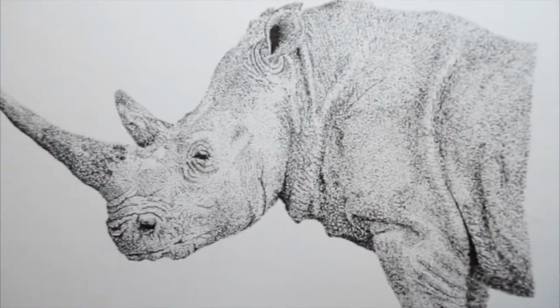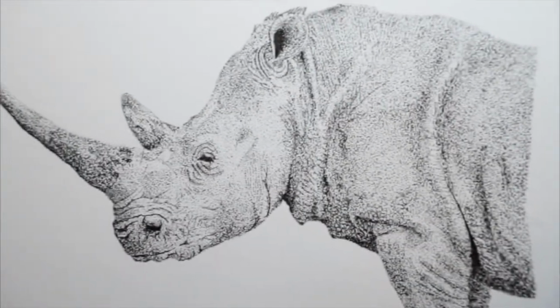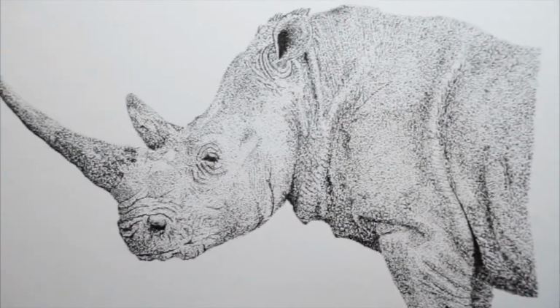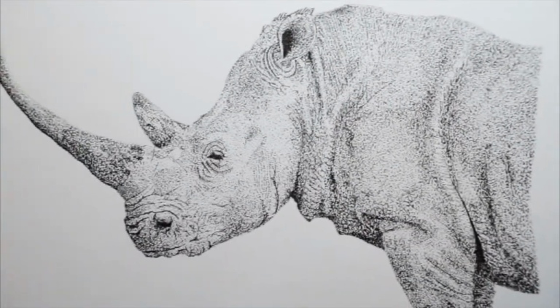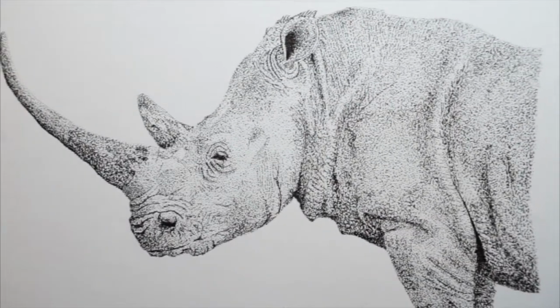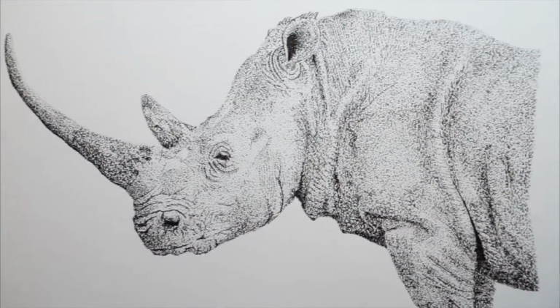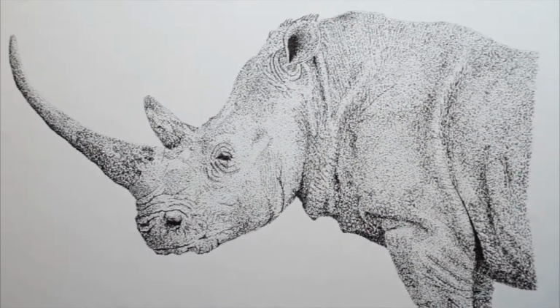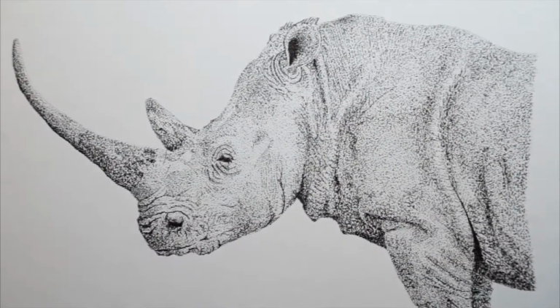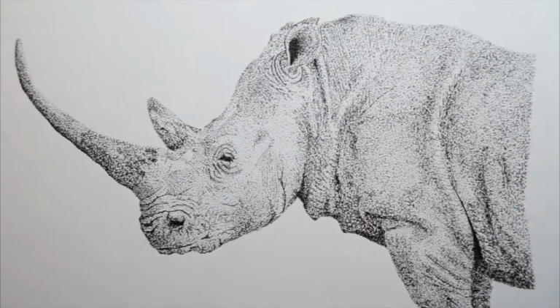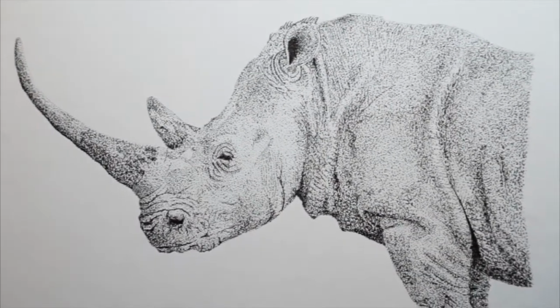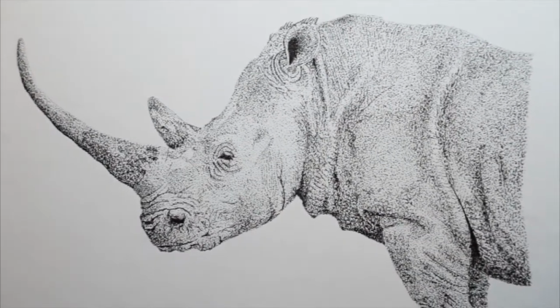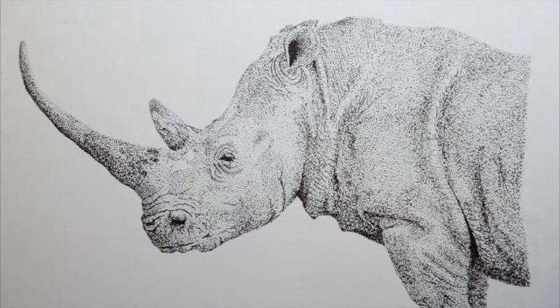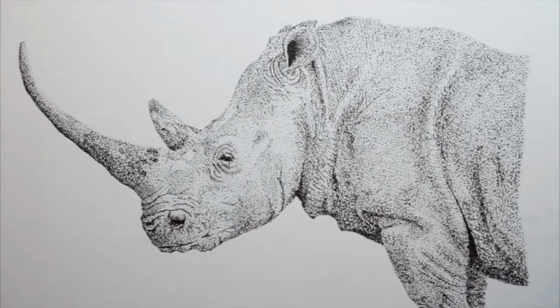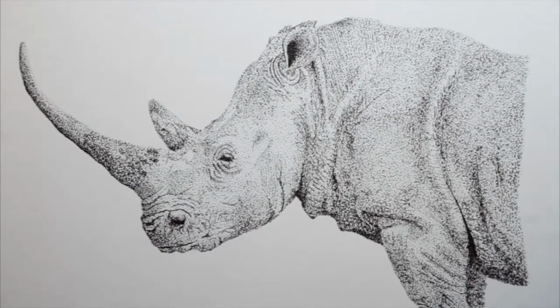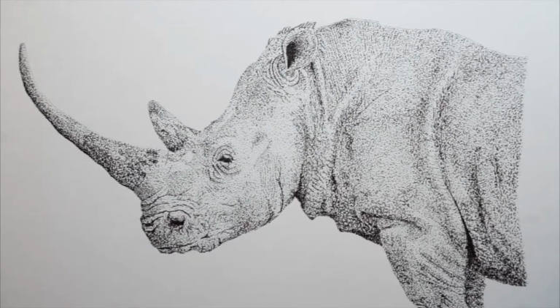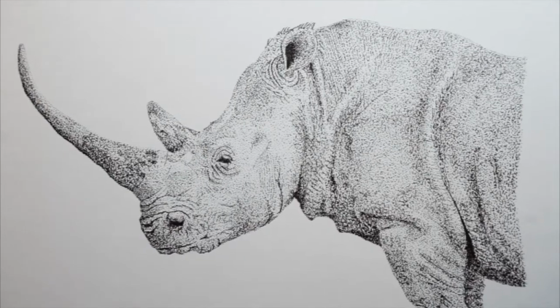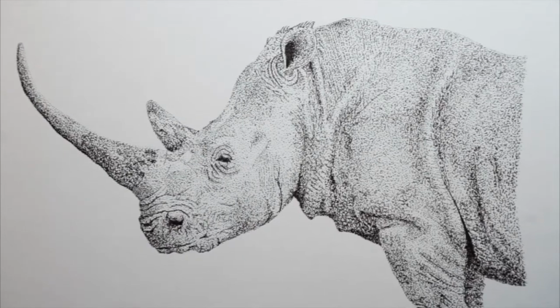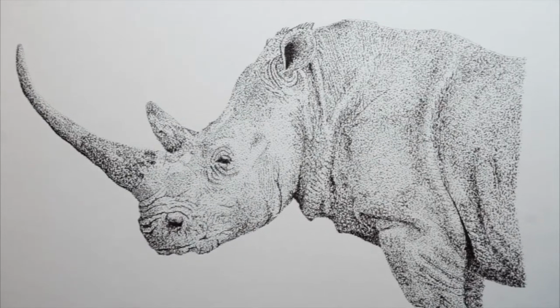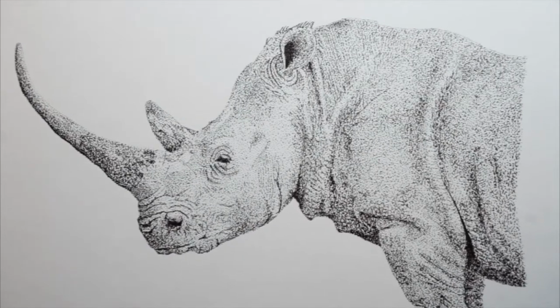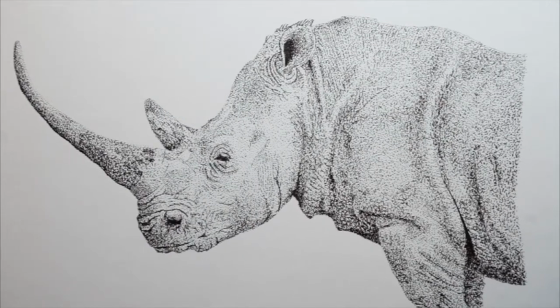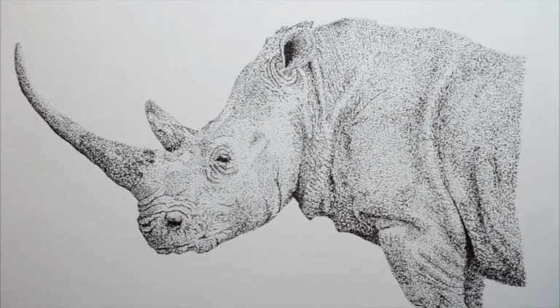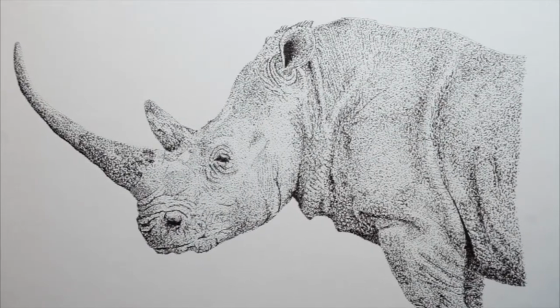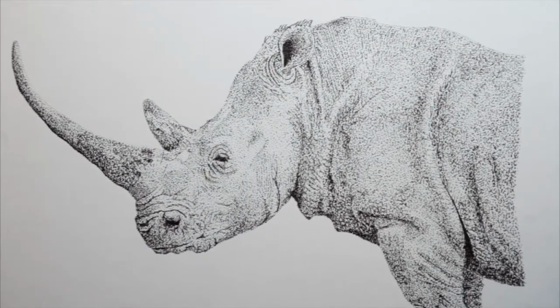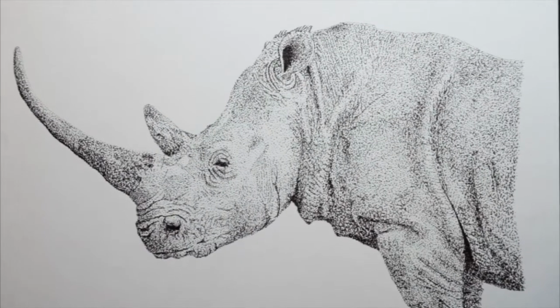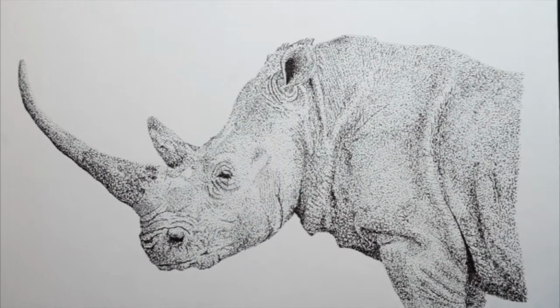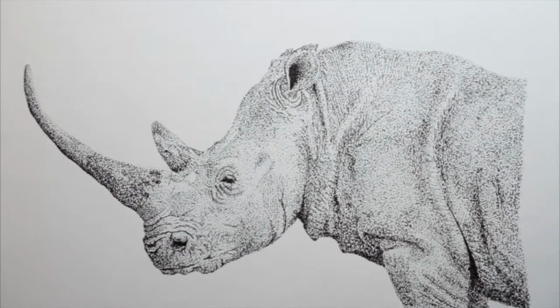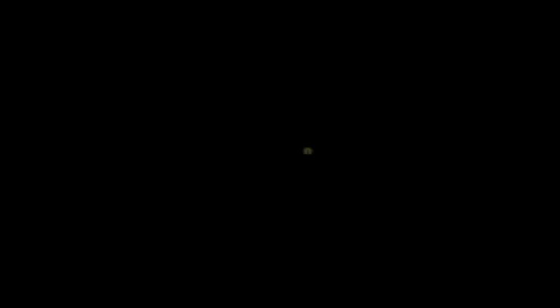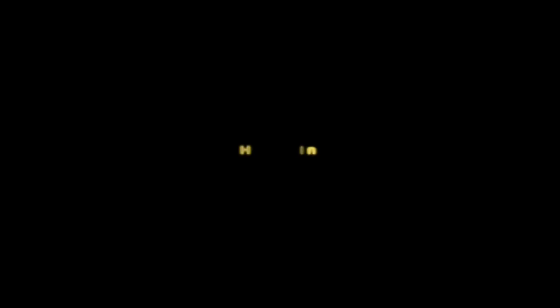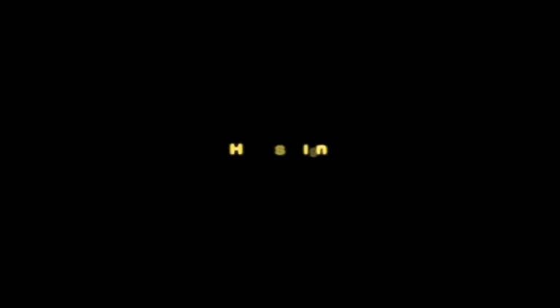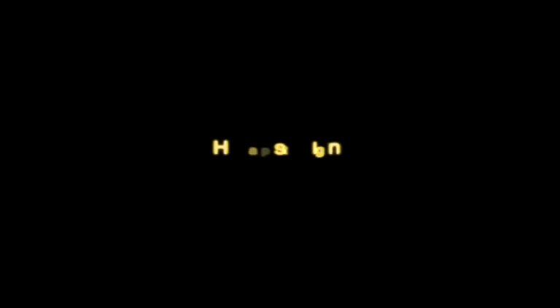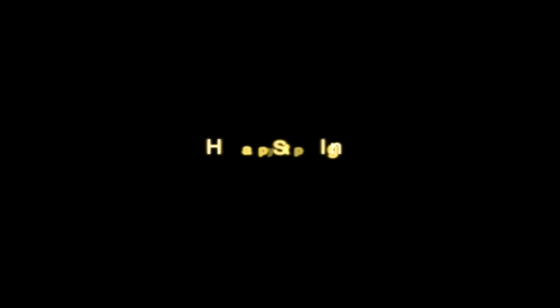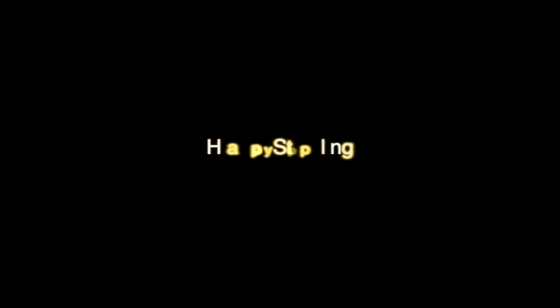I can't wait to see what you guys have created. Share them with me in the comments below. Happy stippling.